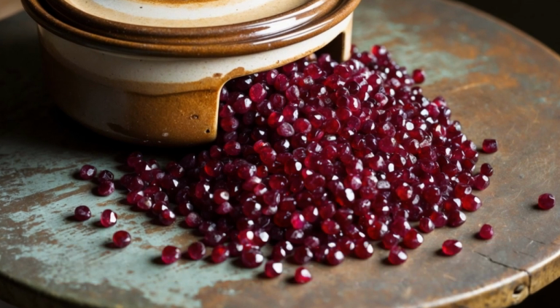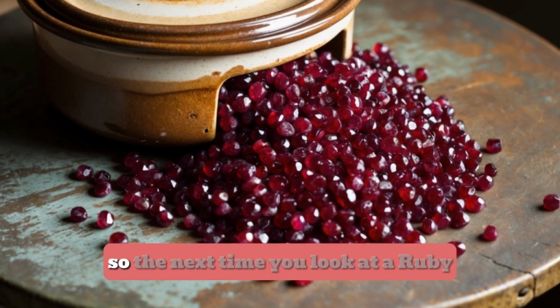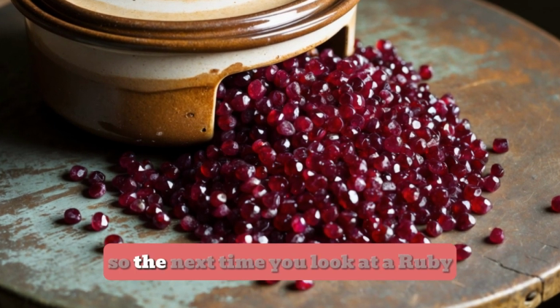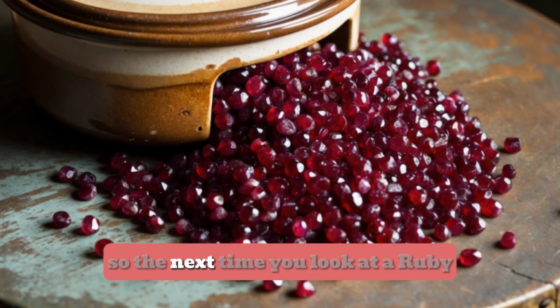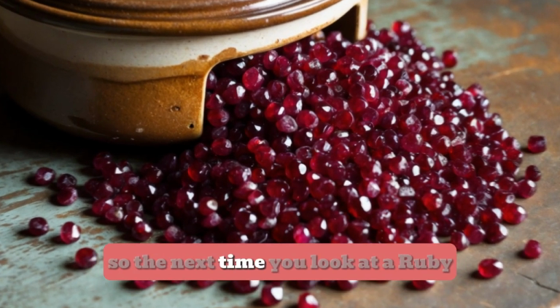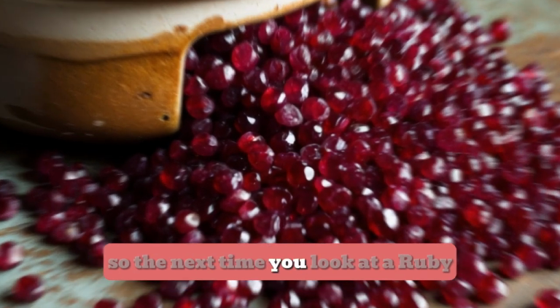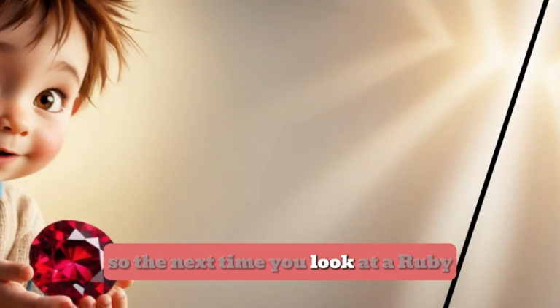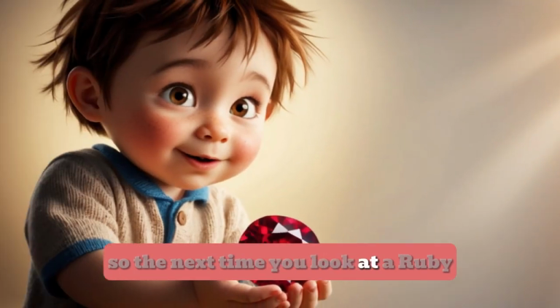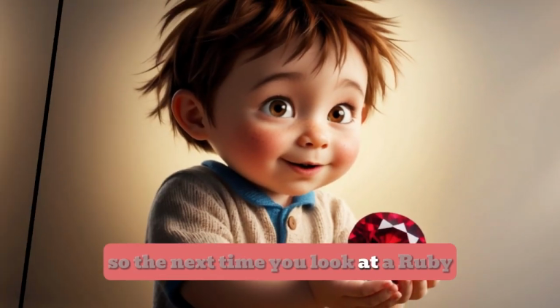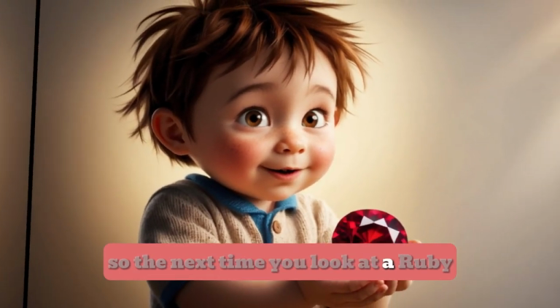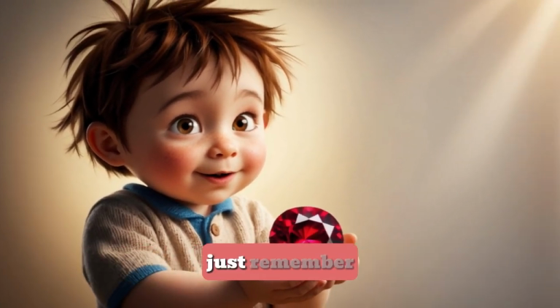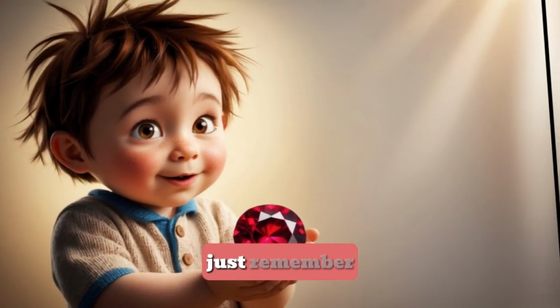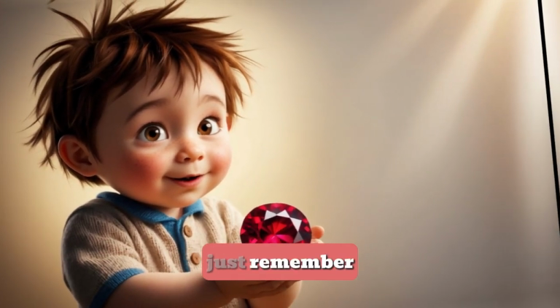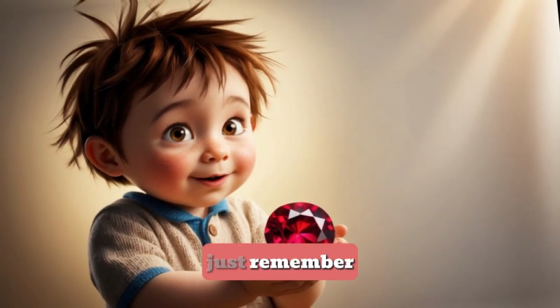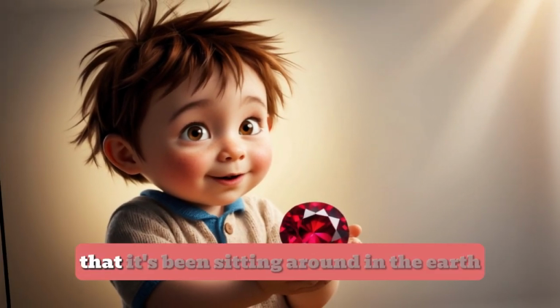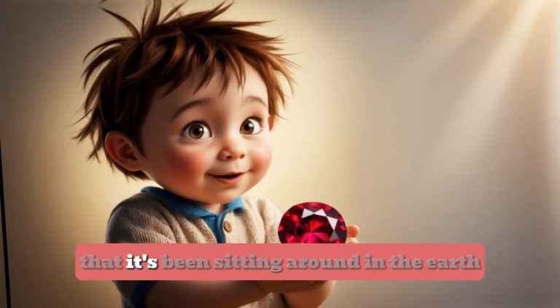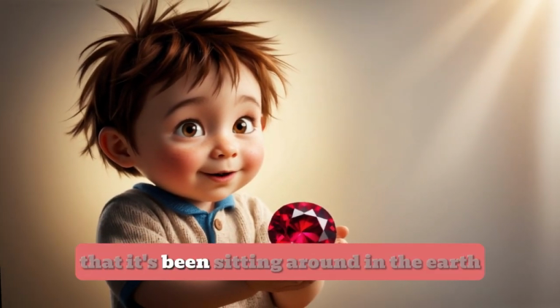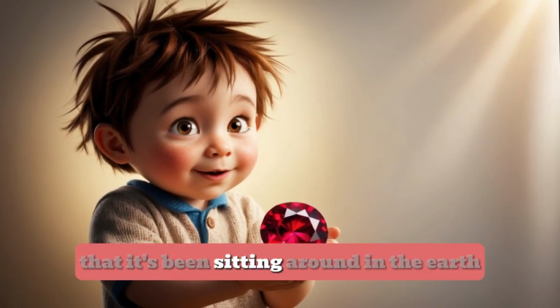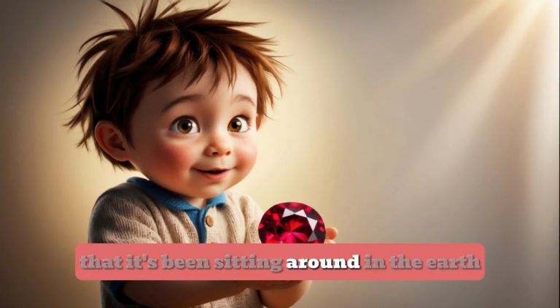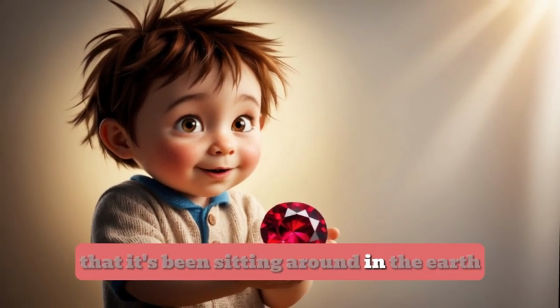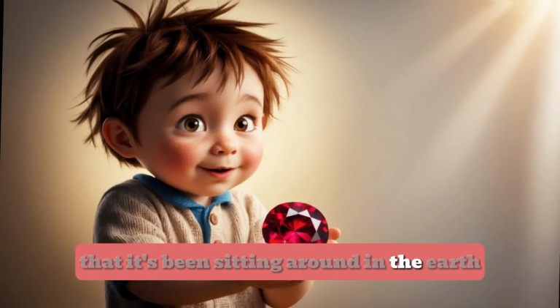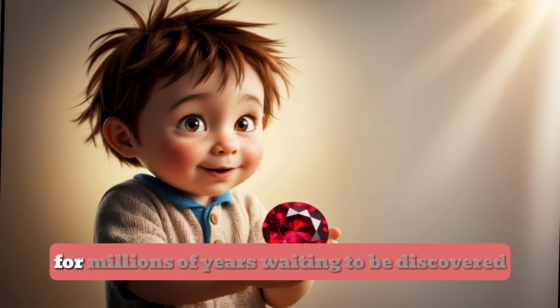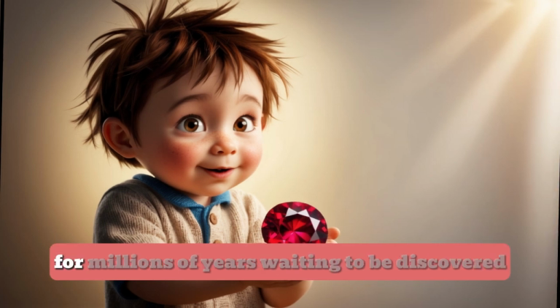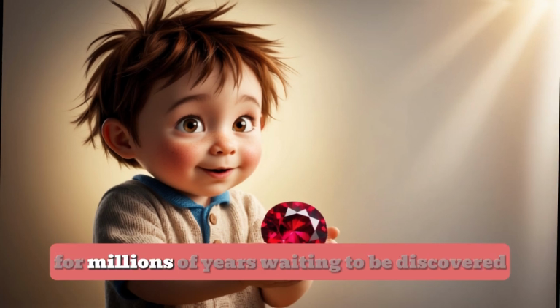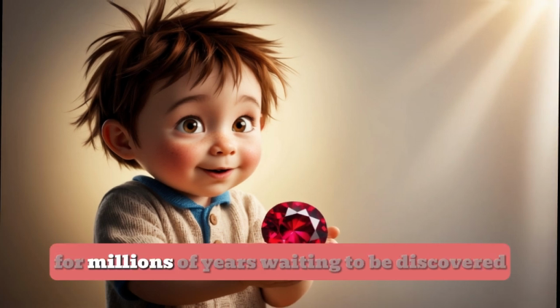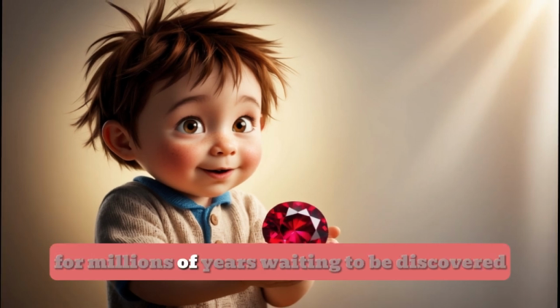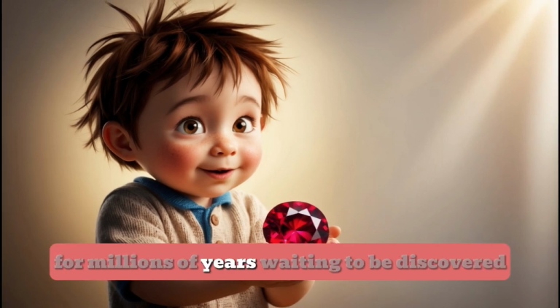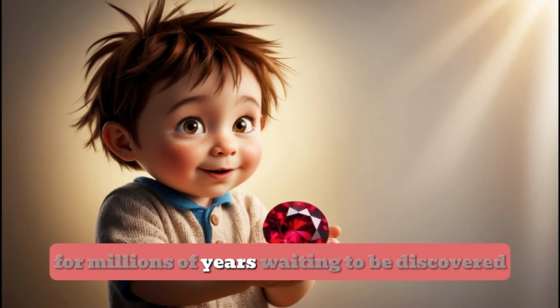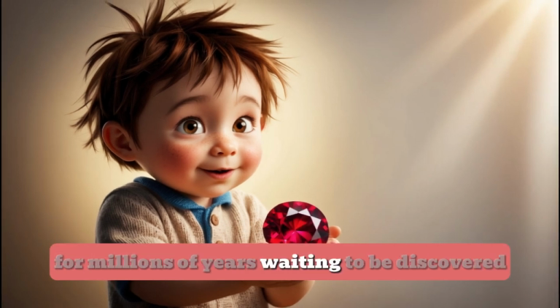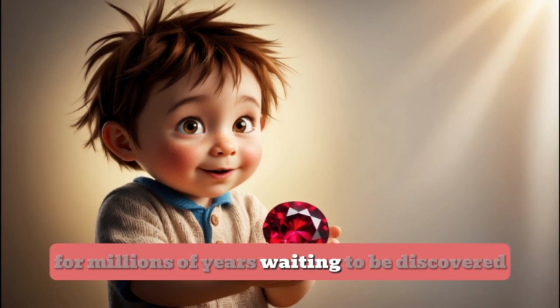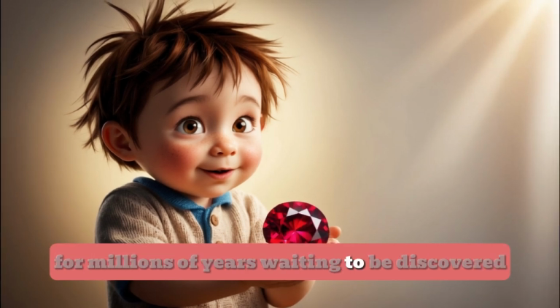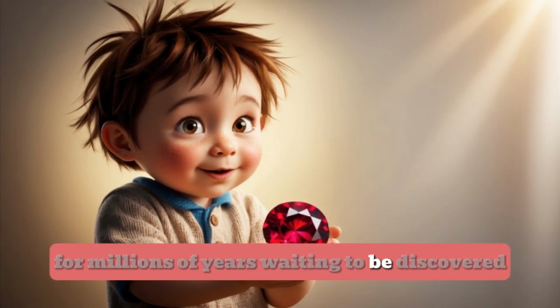So the next time you look at a ruby, just remember that it's been sitting around in the earth for millions of years, waiting to be discovered.